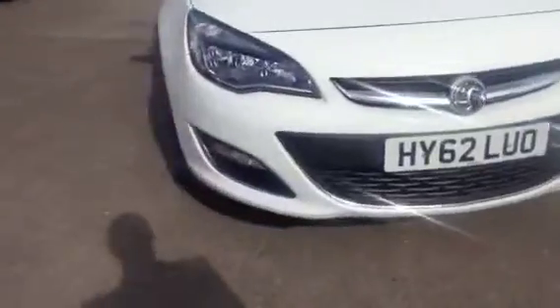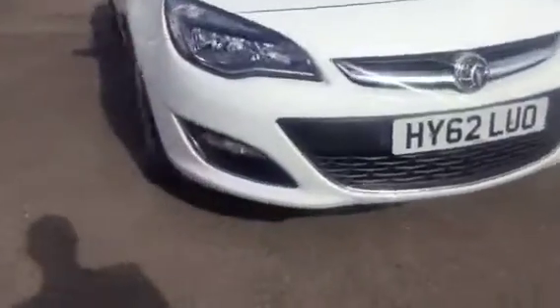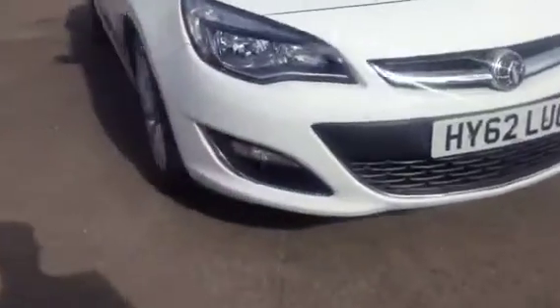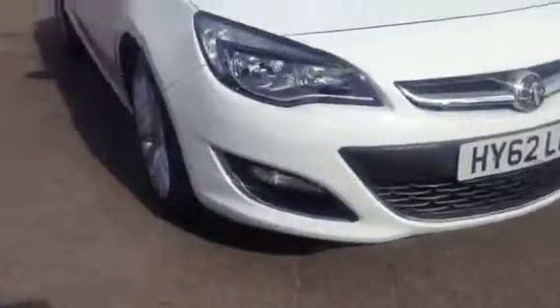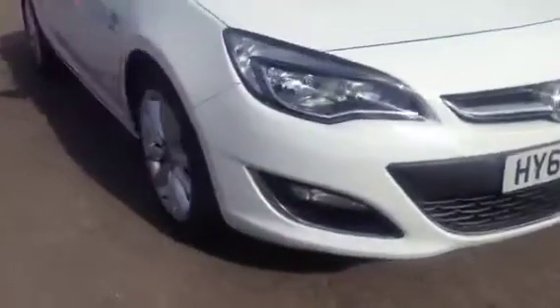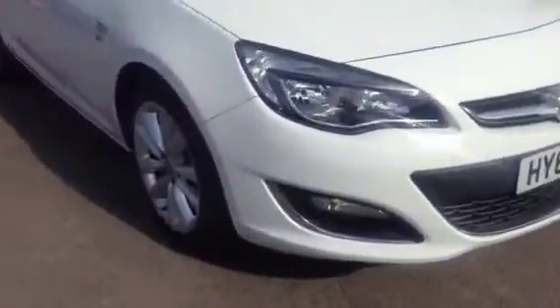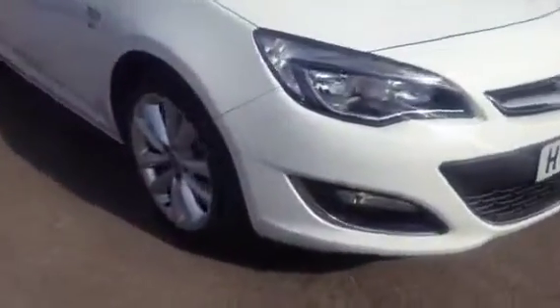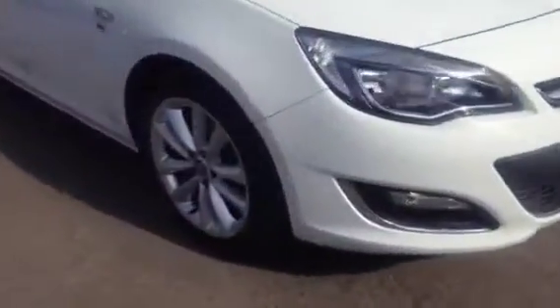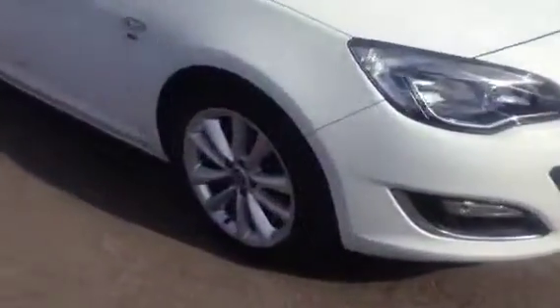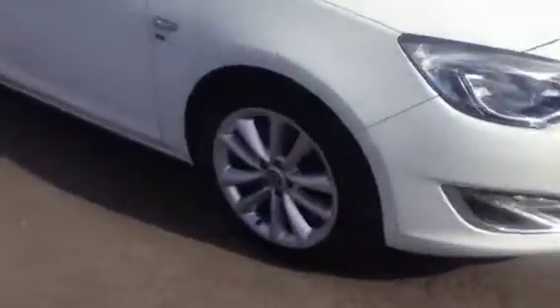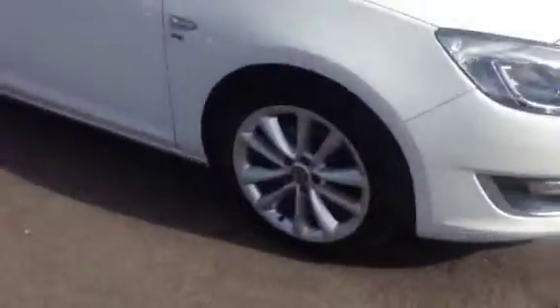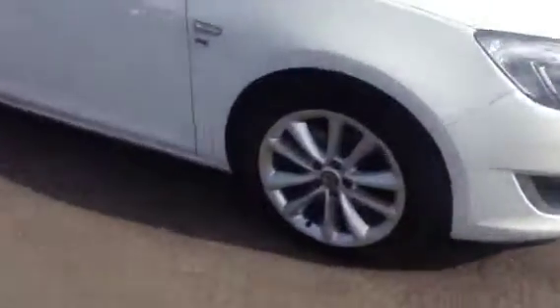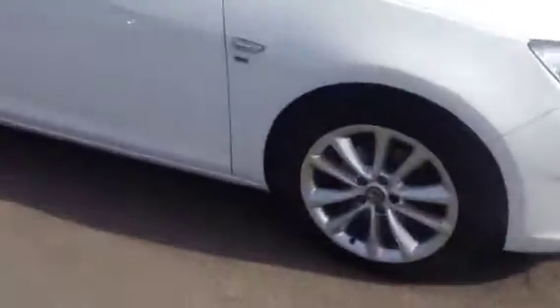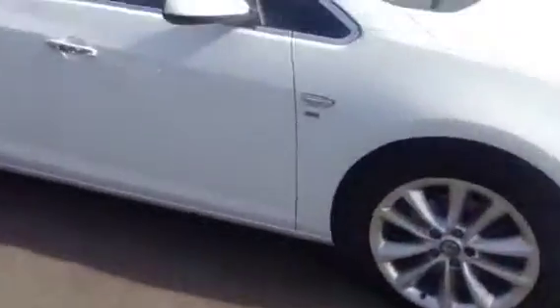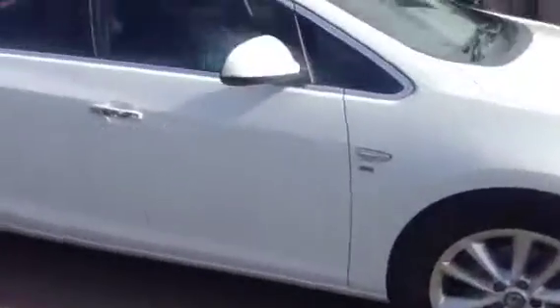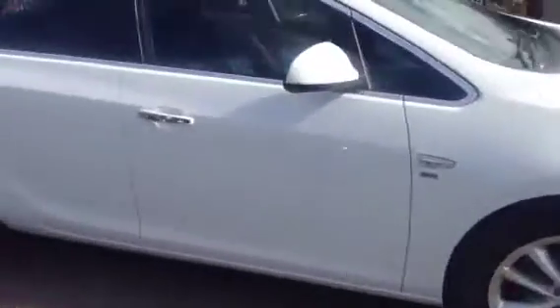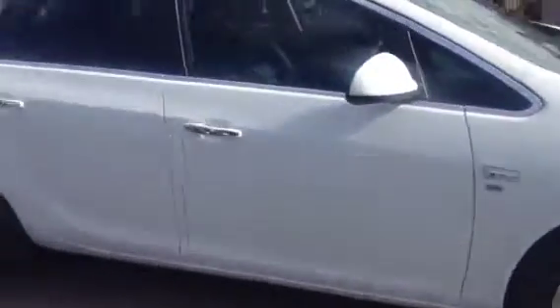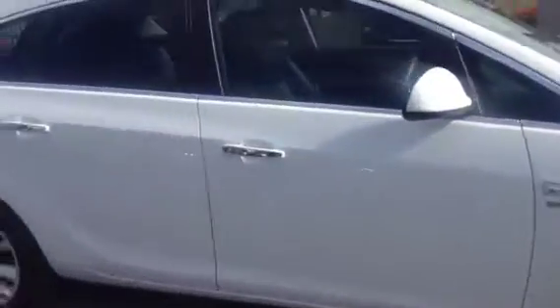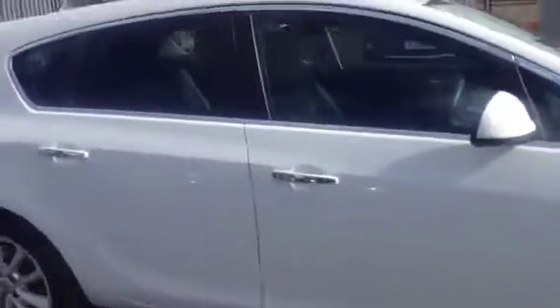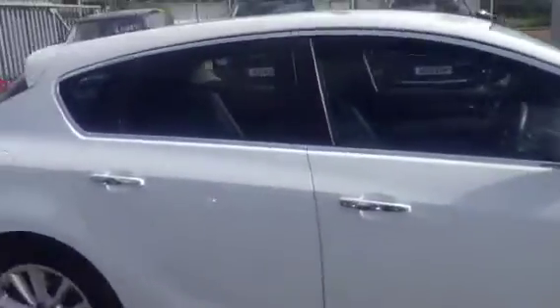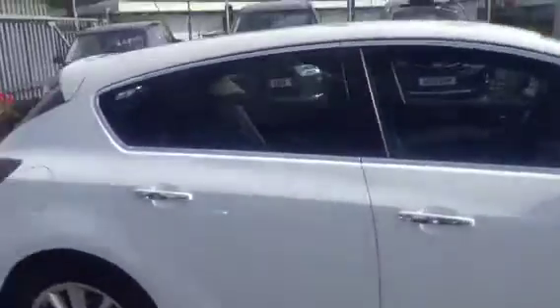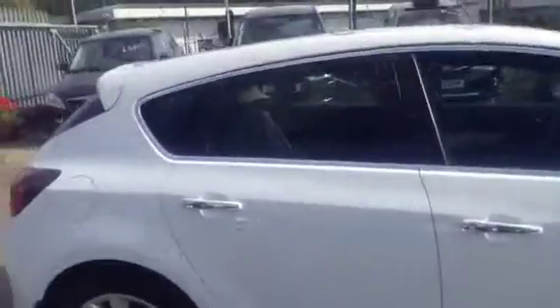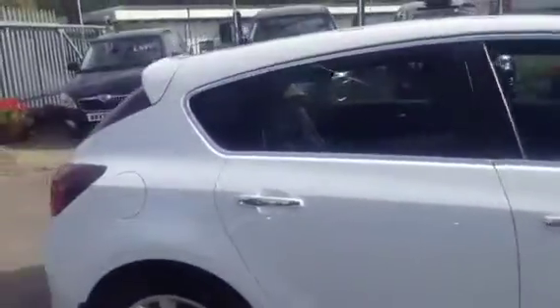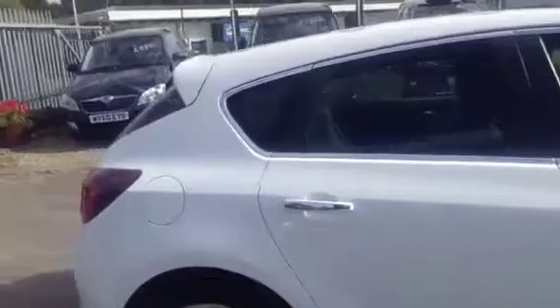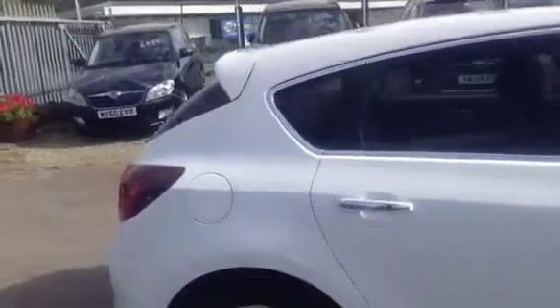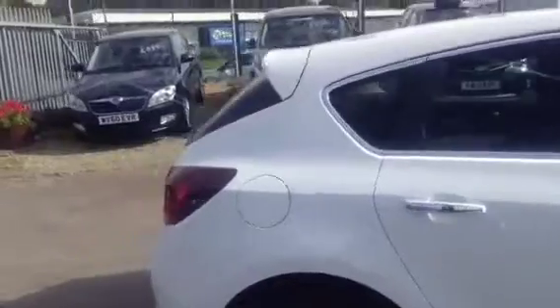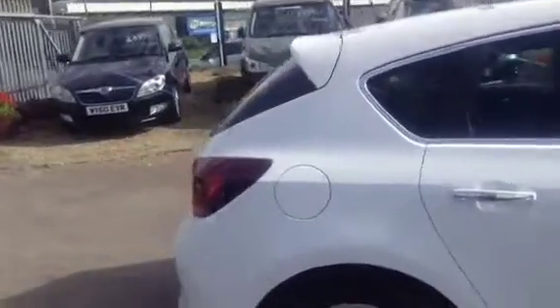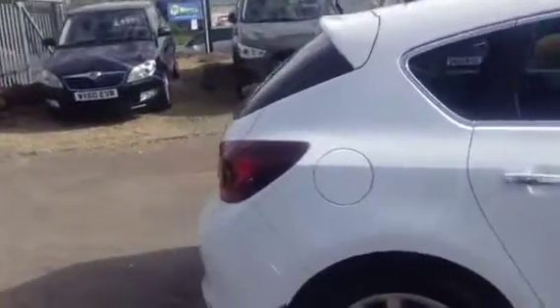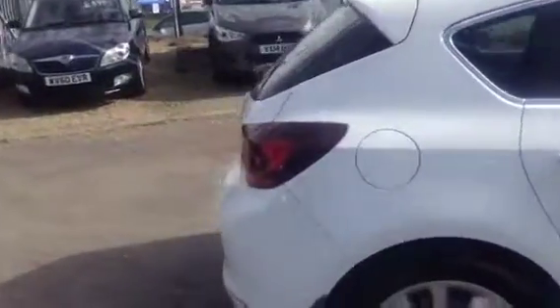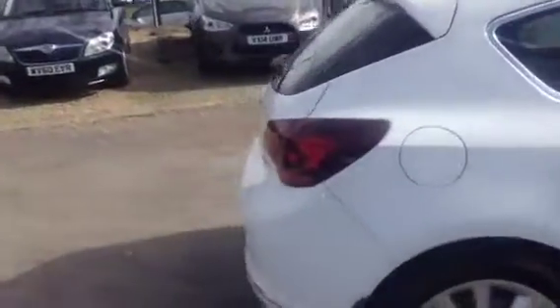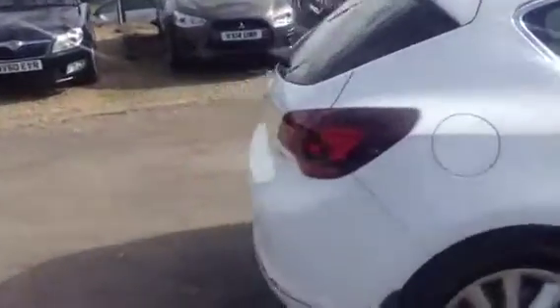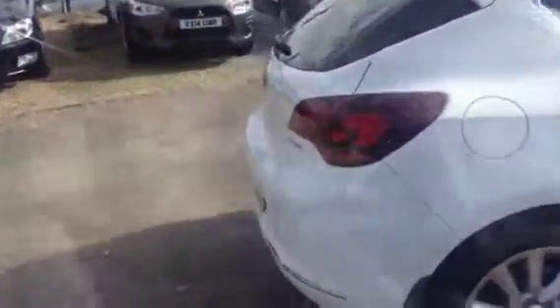Showing you around the car, we do have front fog lights, daytime running lights, alloy wheels, and chrome window surrounds.